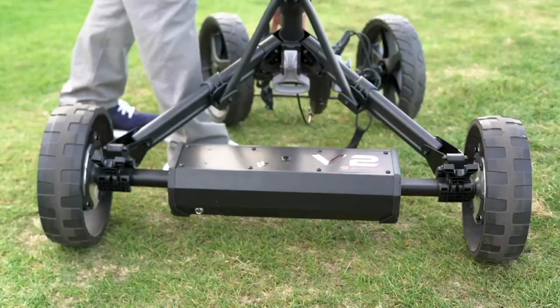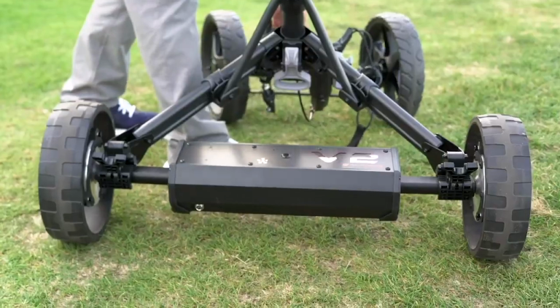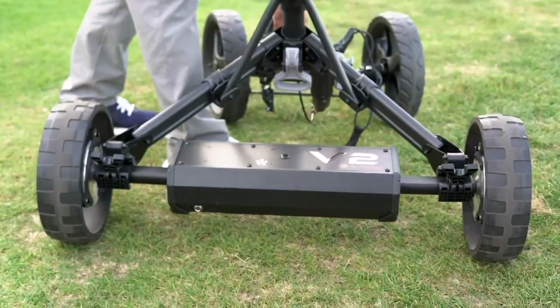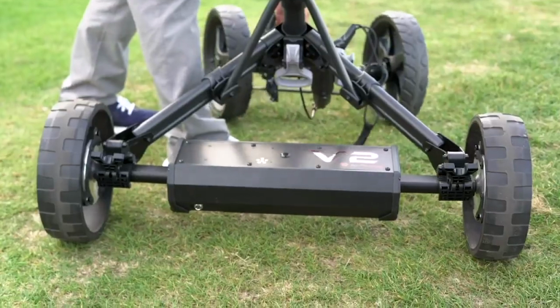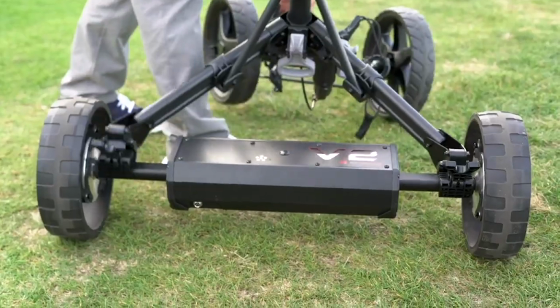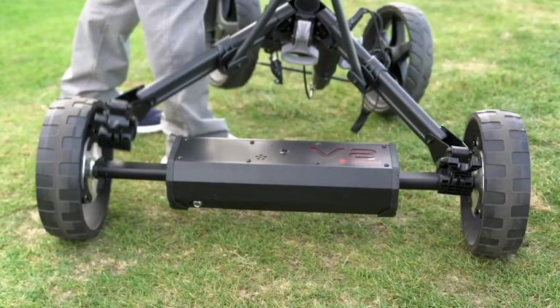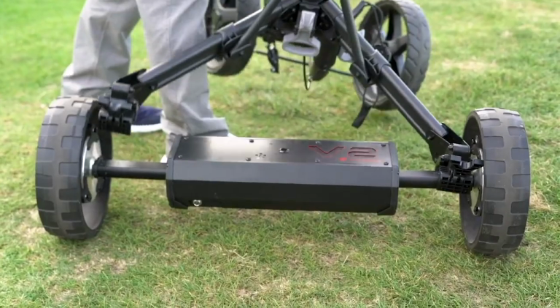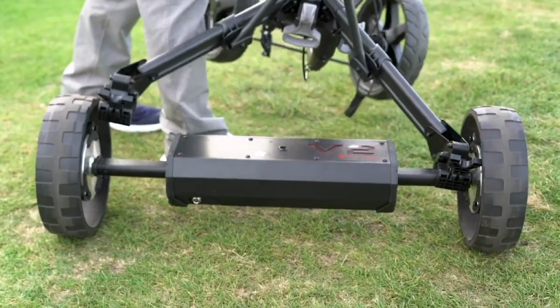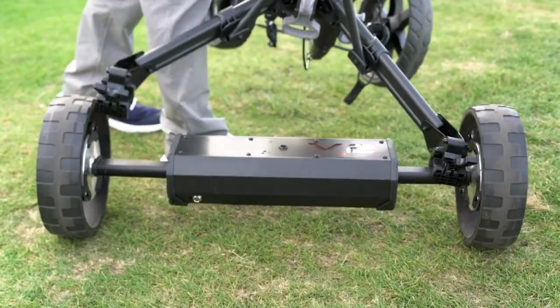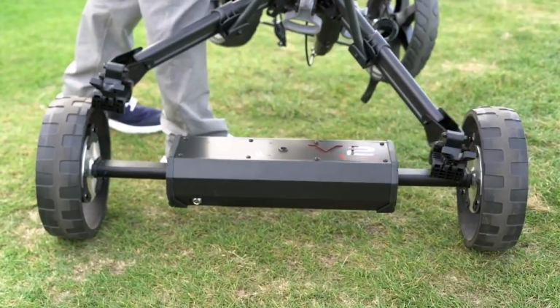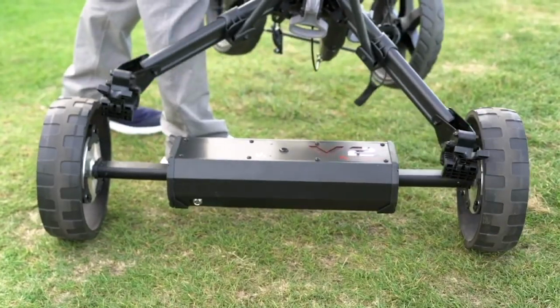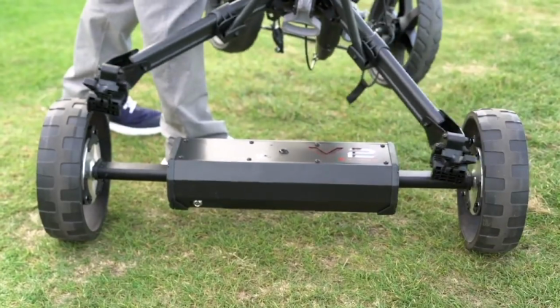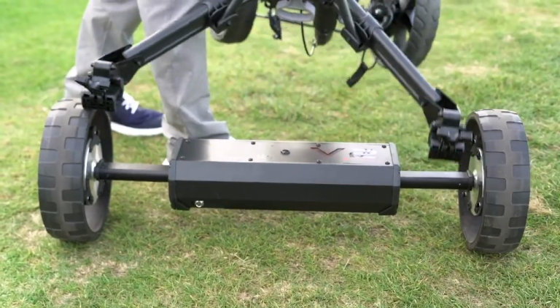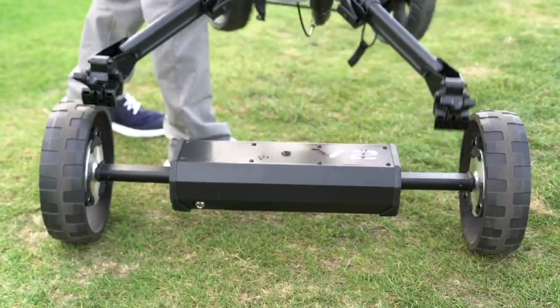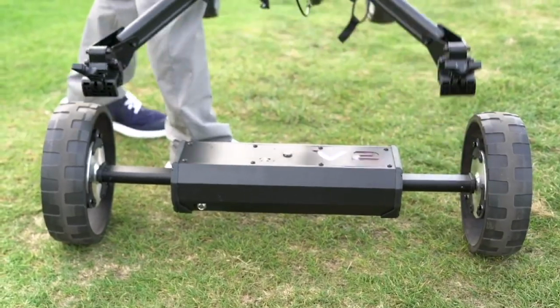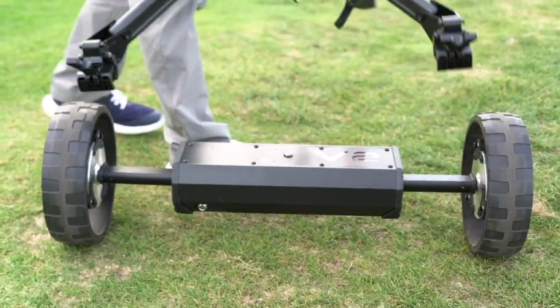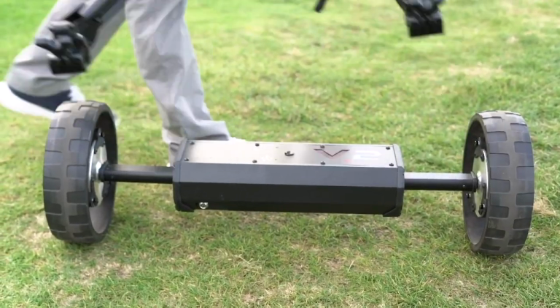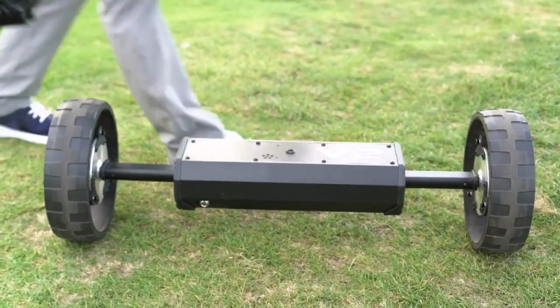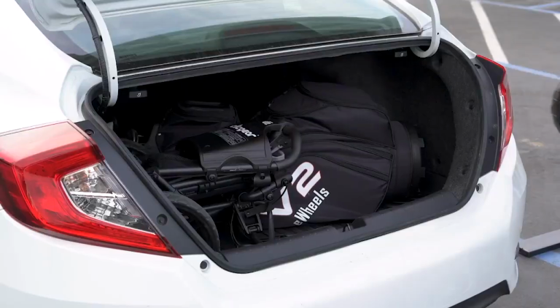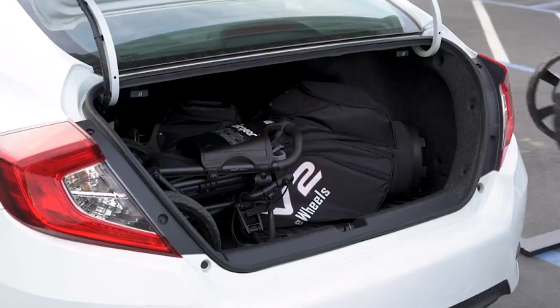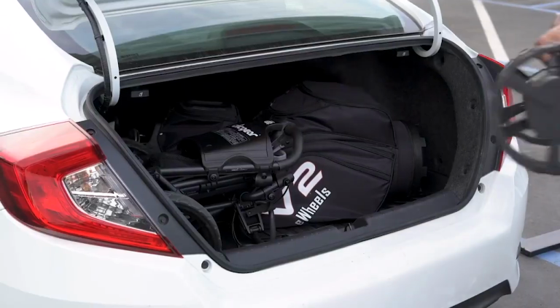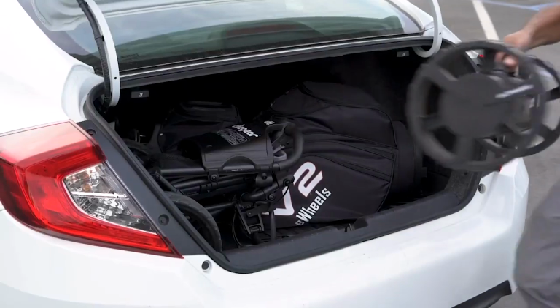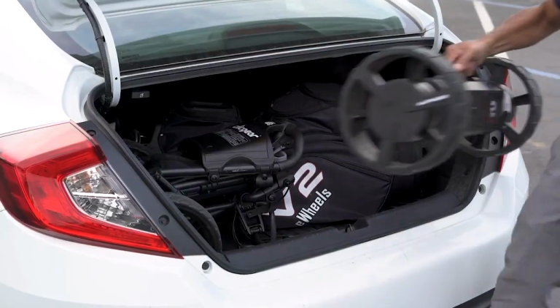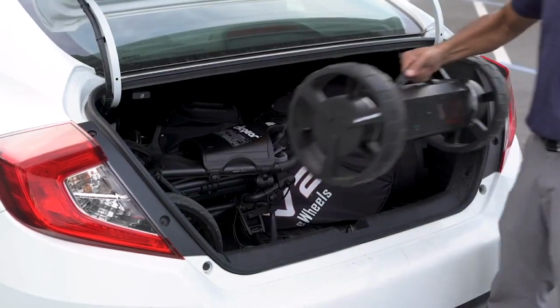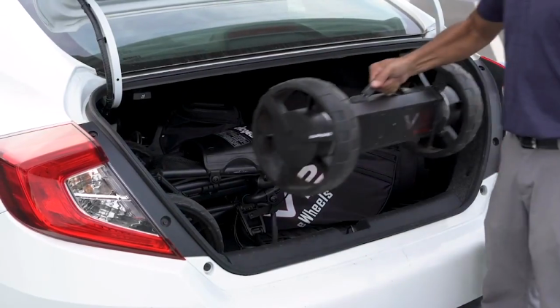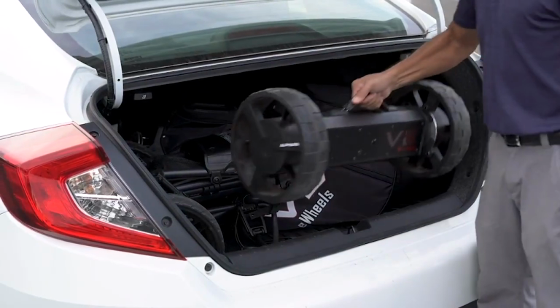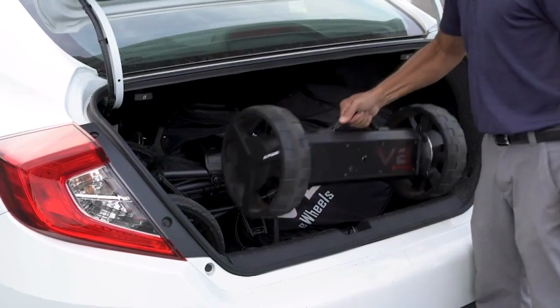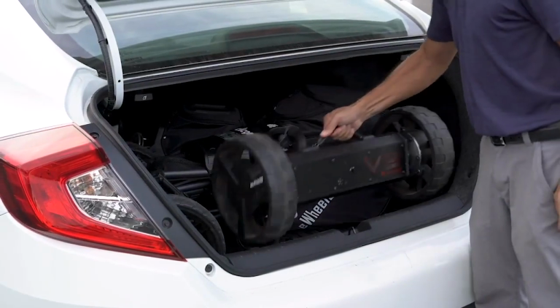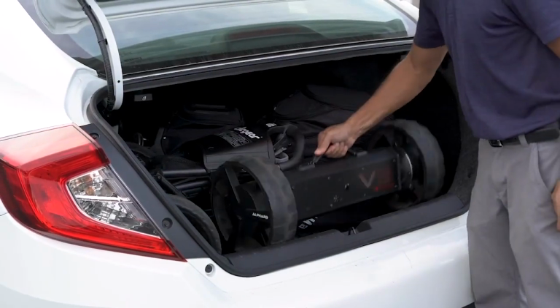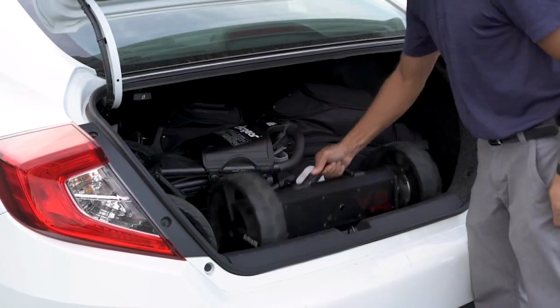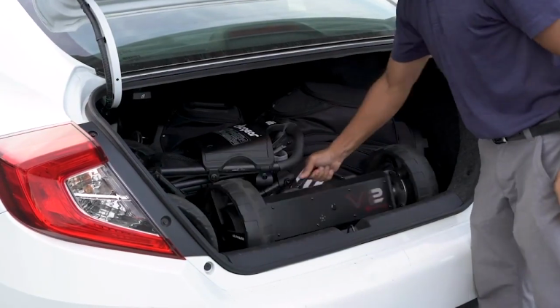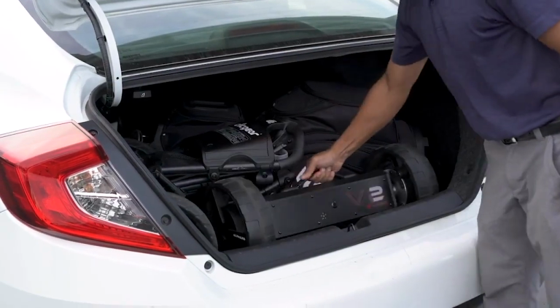When you're done, Clubbooster easily unclips and stores away in your trunk without hassle.